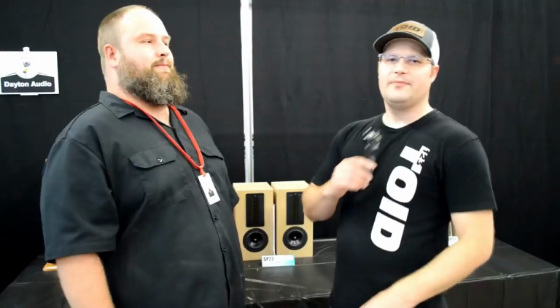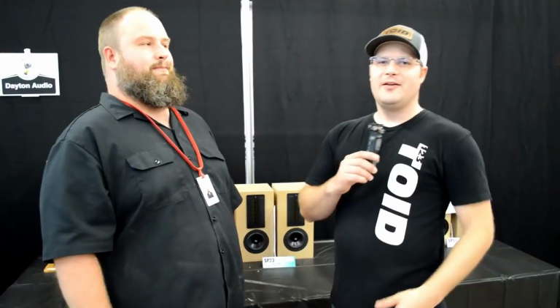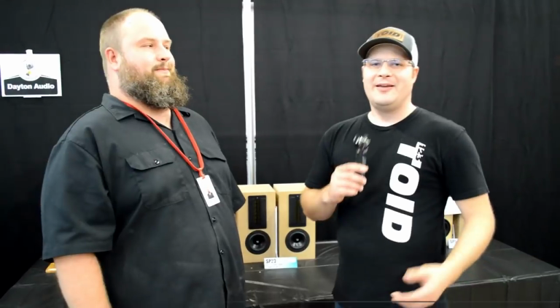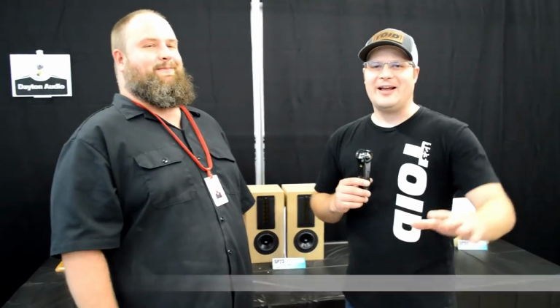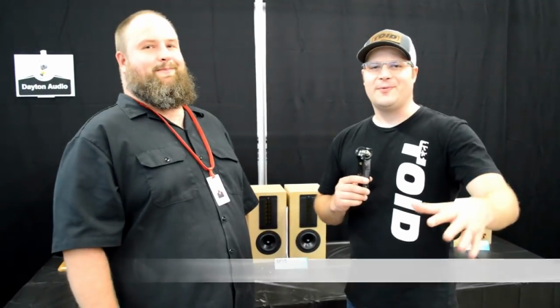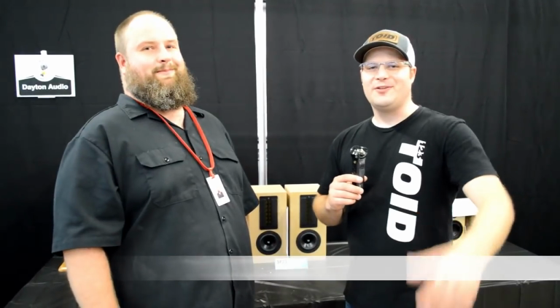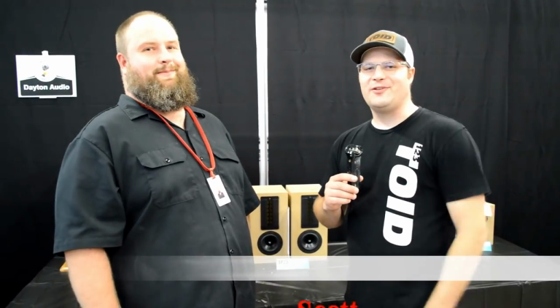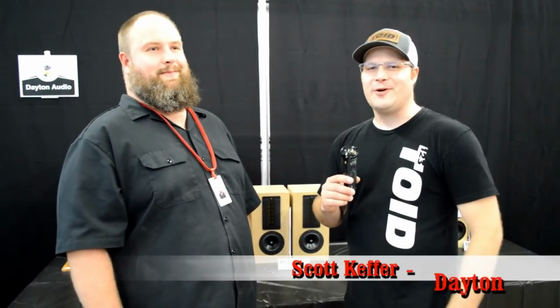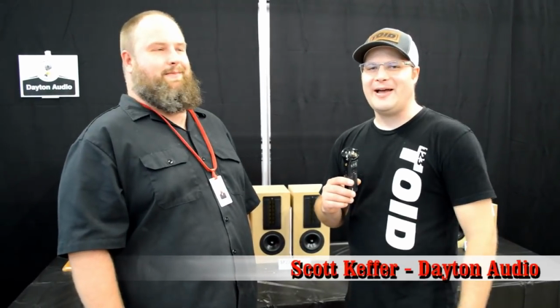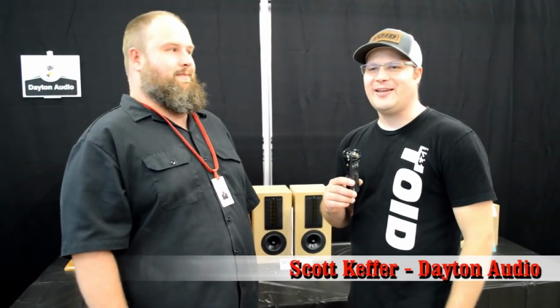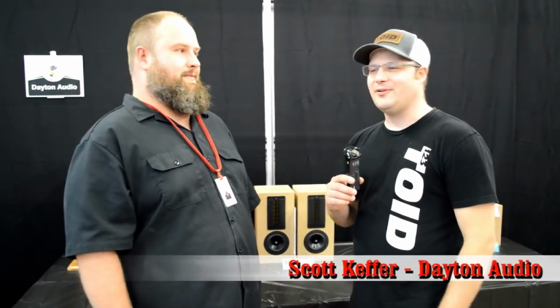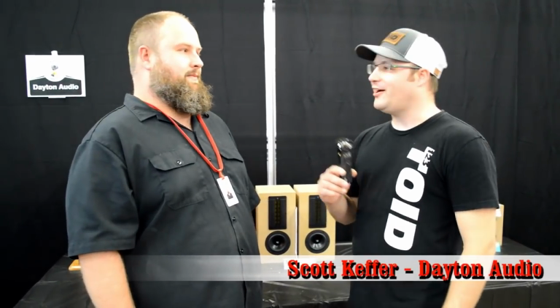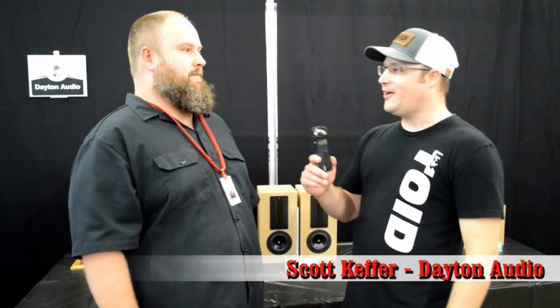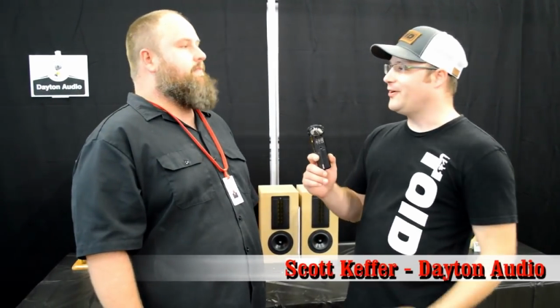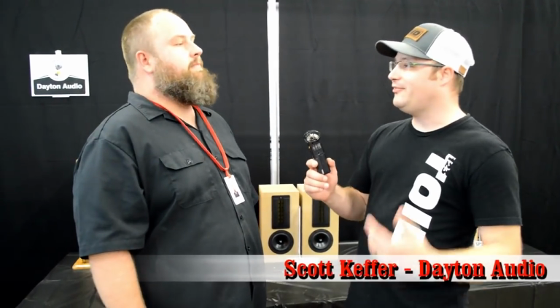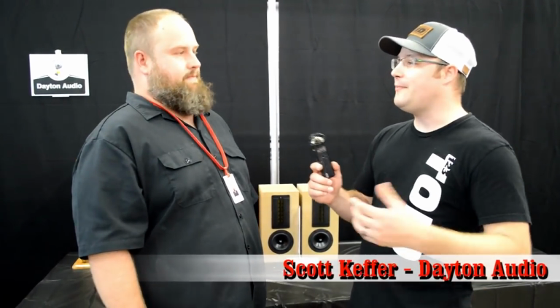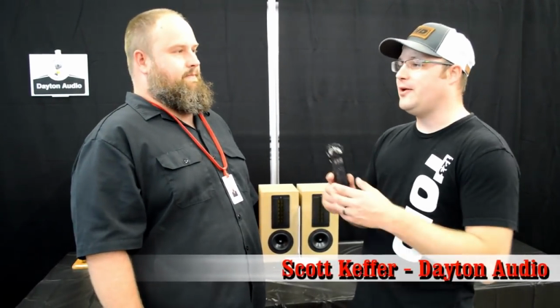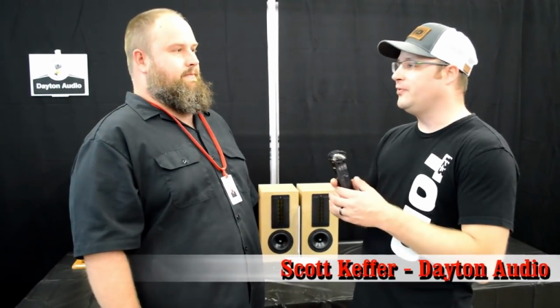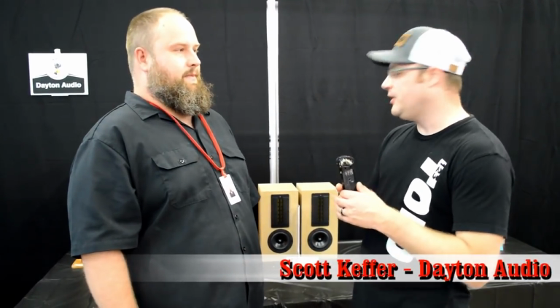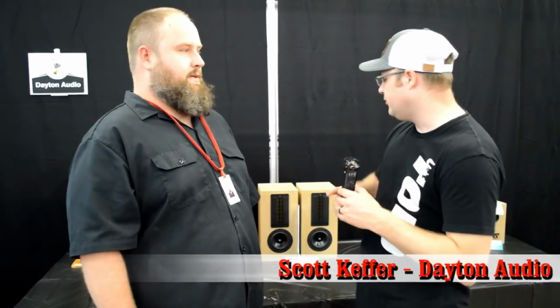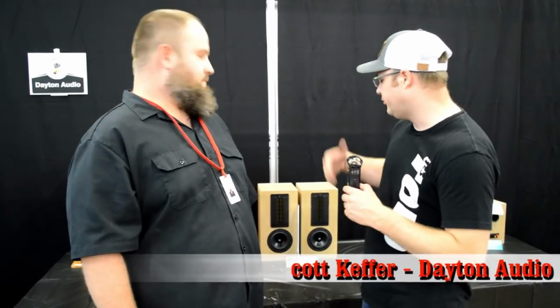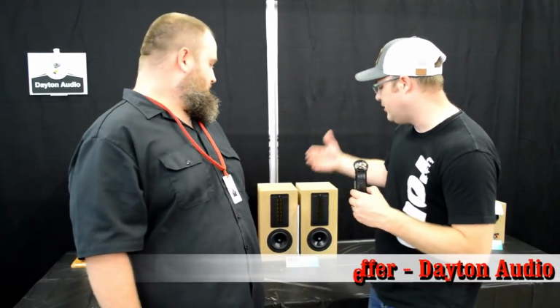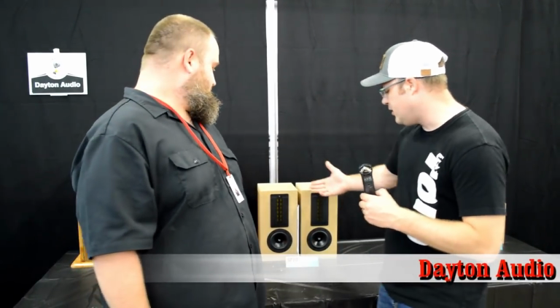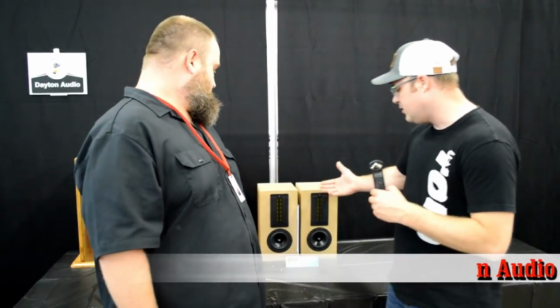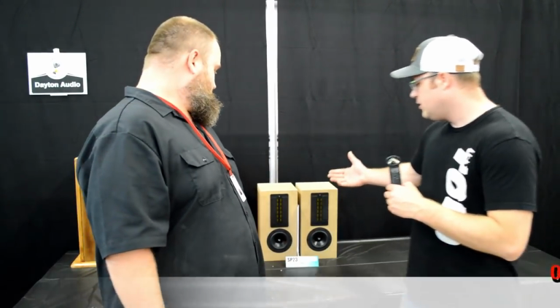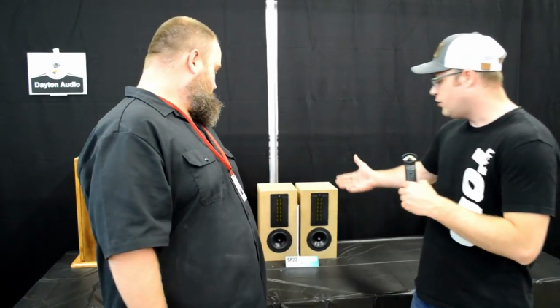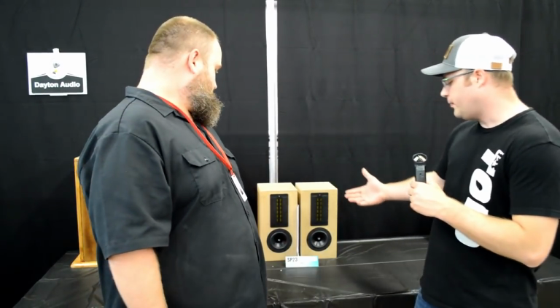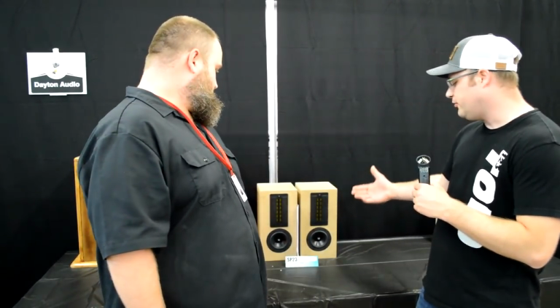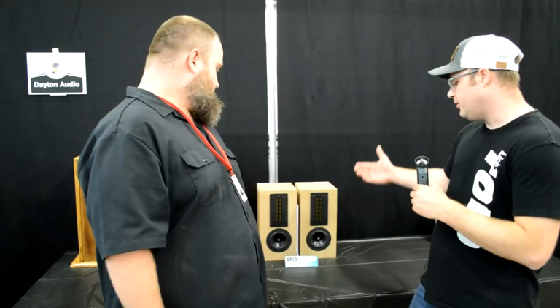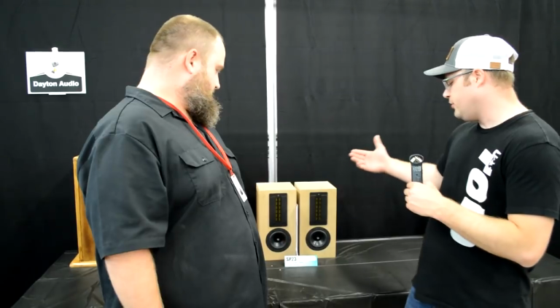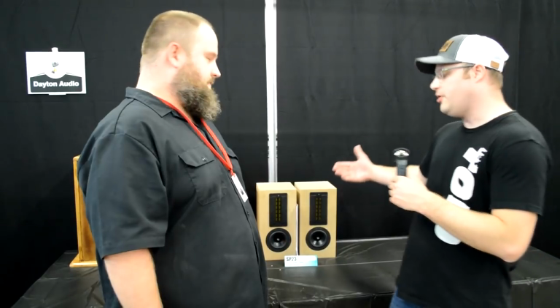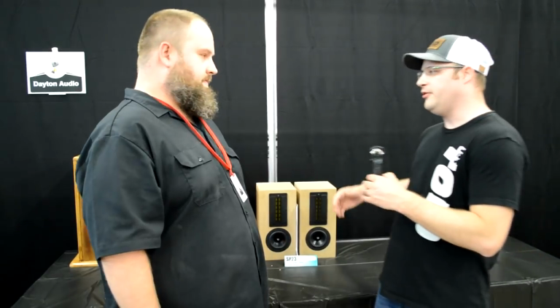Hey guys, 123TOID back again with Scott Keffer. Hey Scott, I'm really interested in your project. What do you call this?